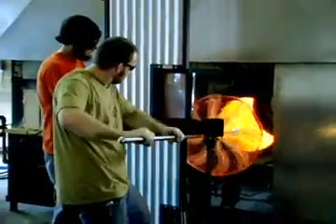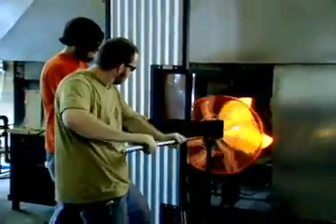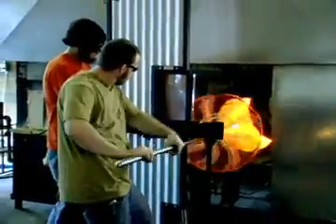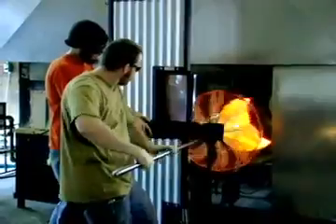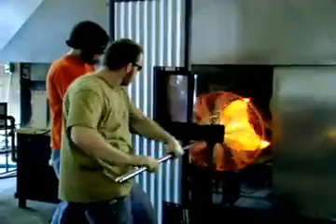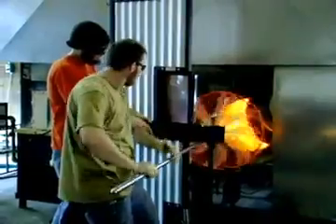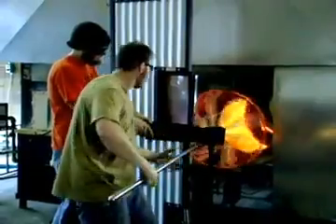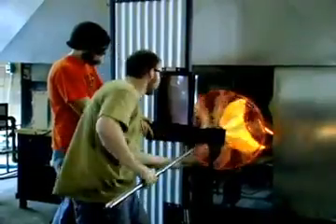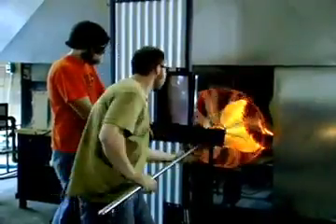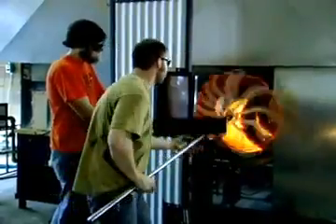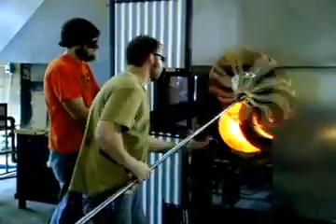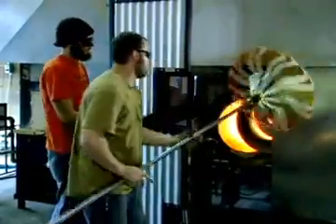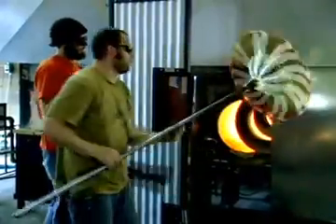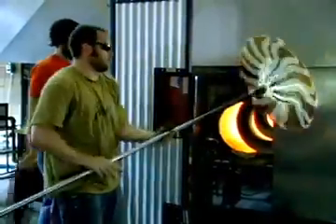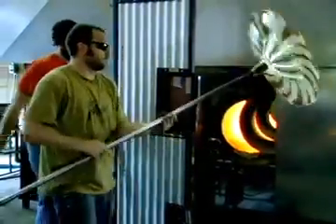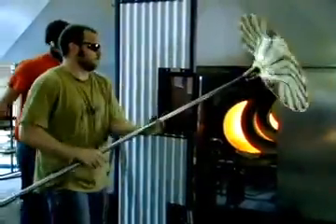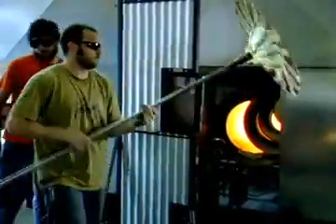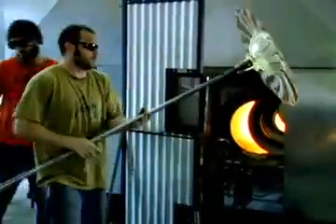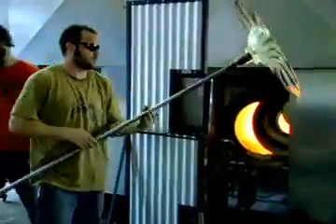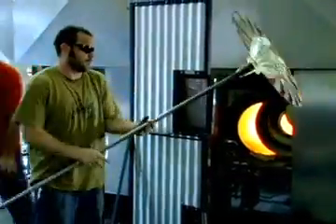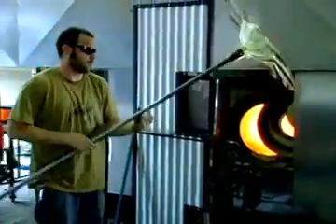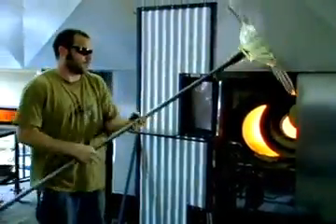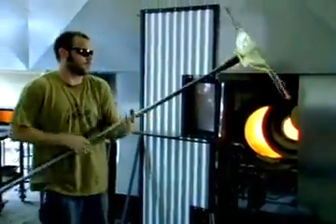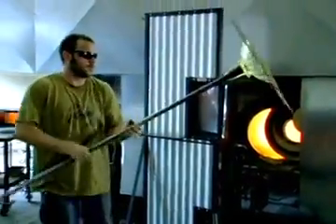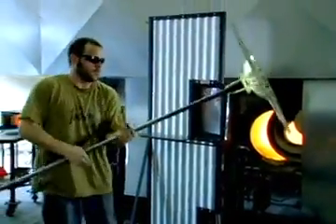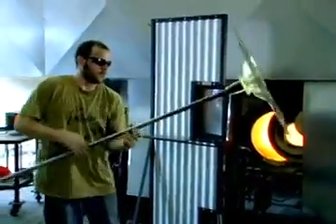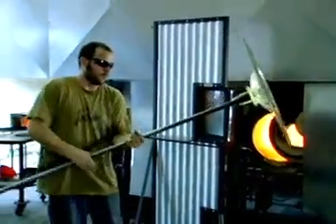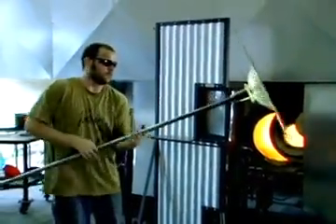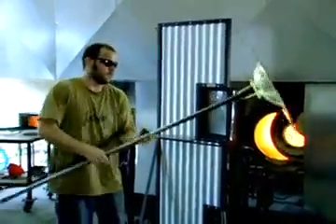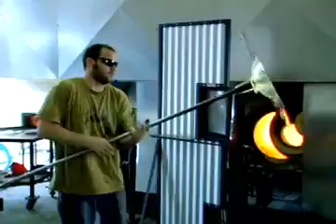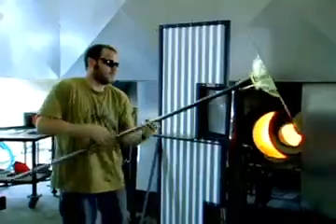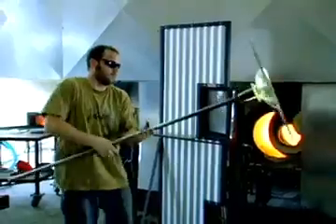Finally, the piece is heated again and spun up with centripetal force to flatten the glass into a platter, then allowed to droop.